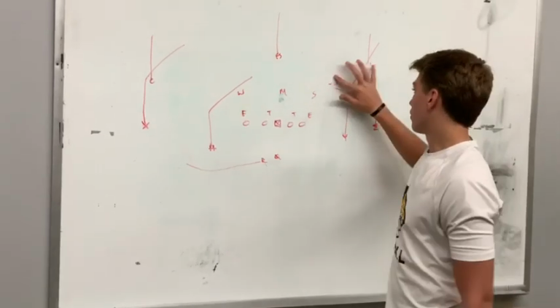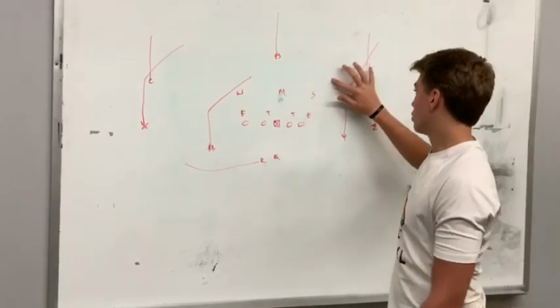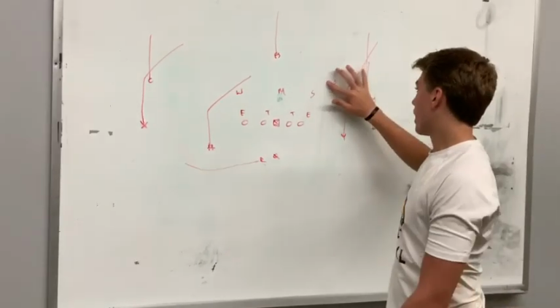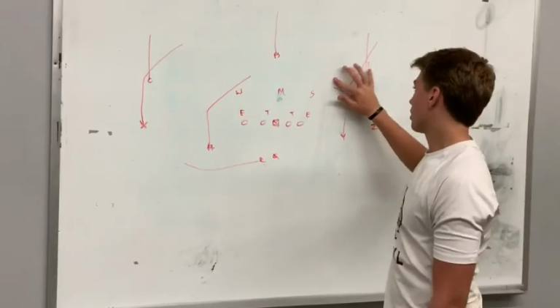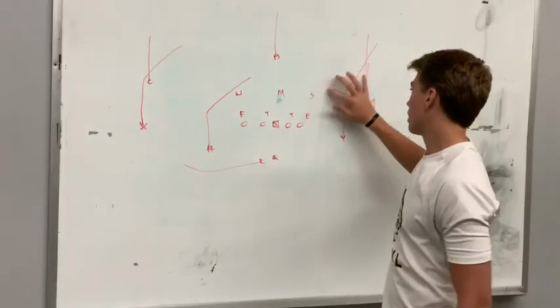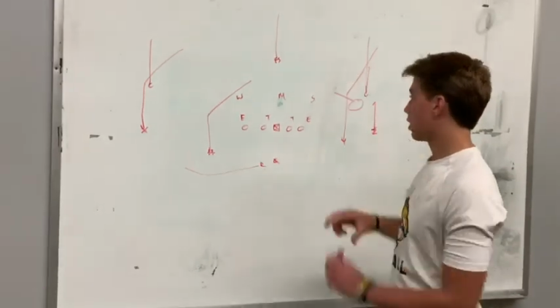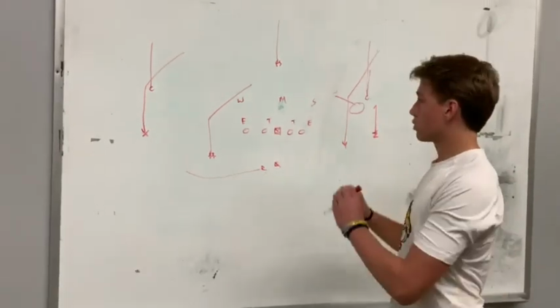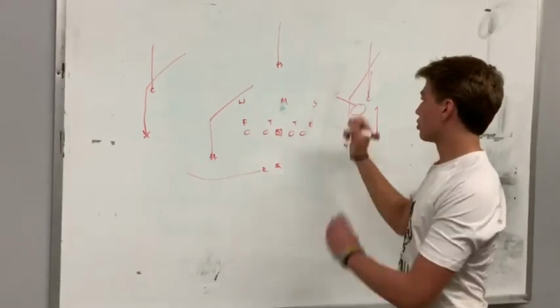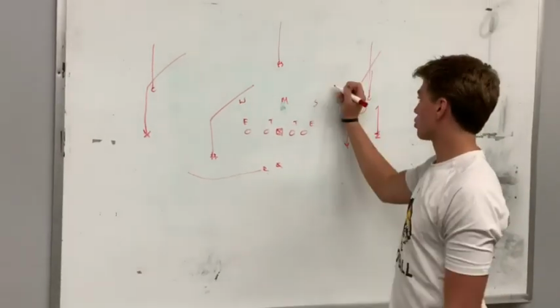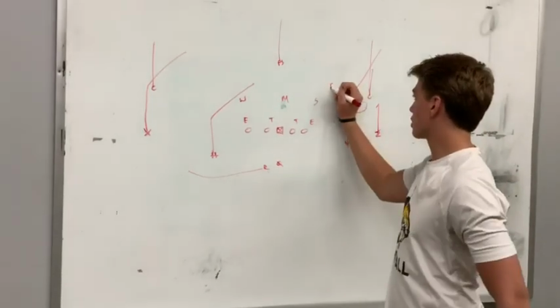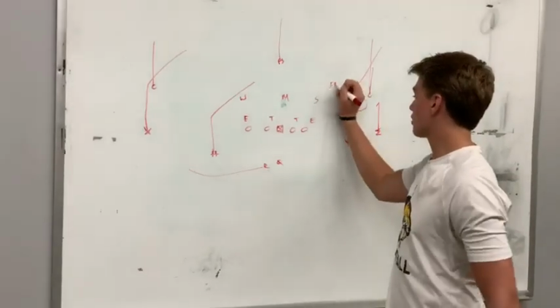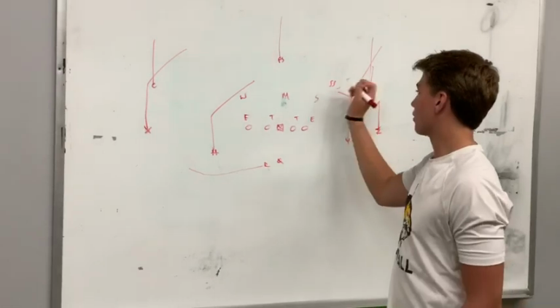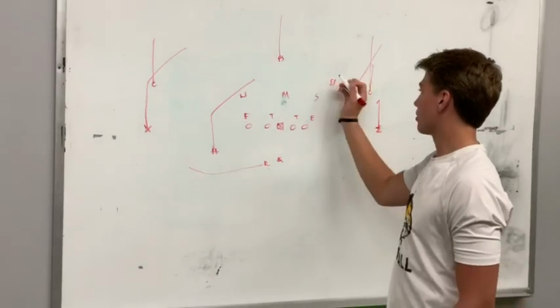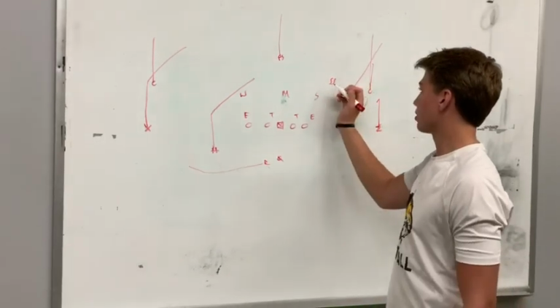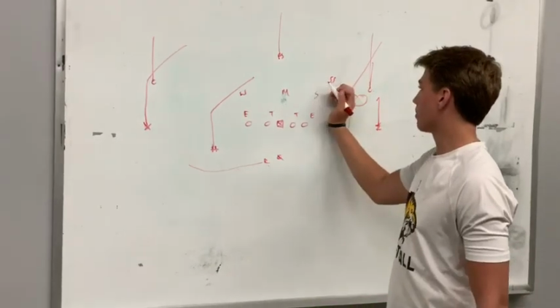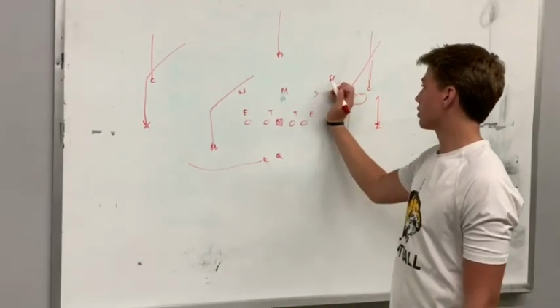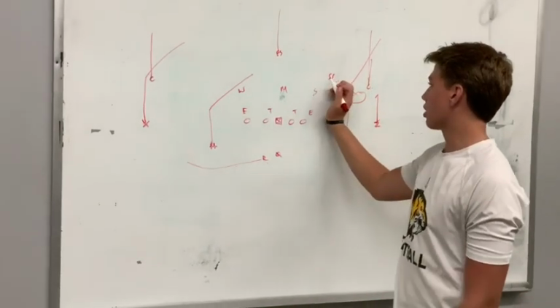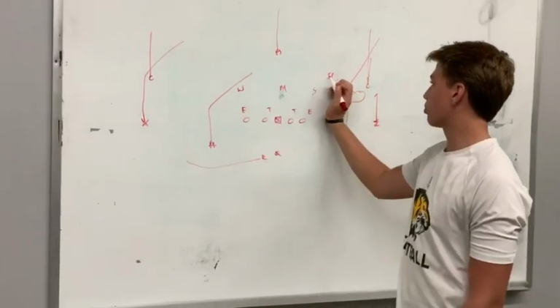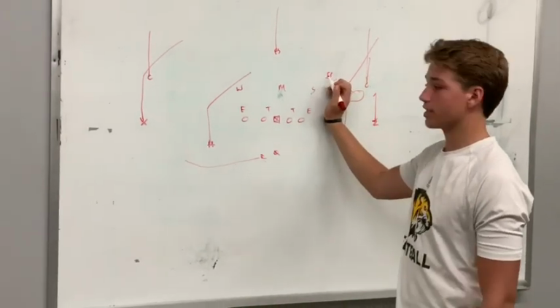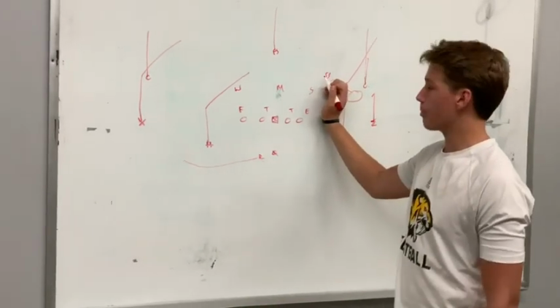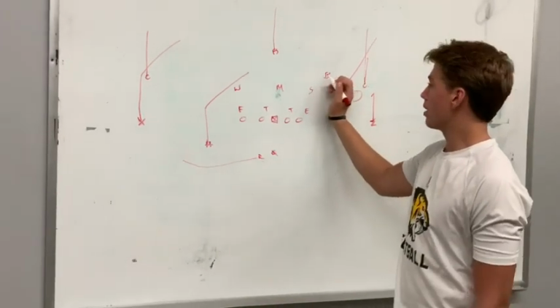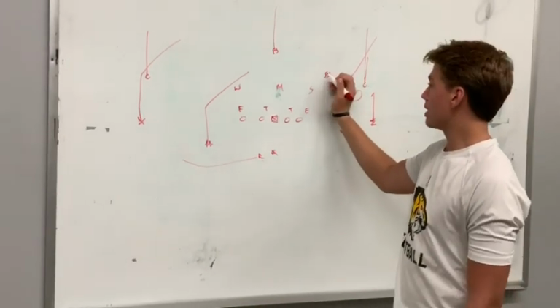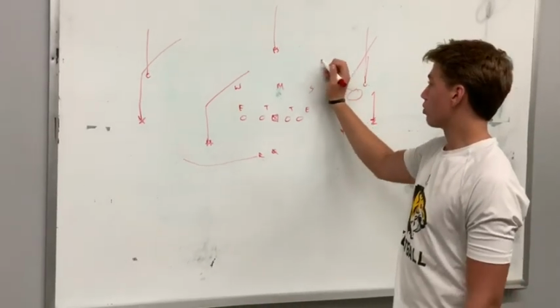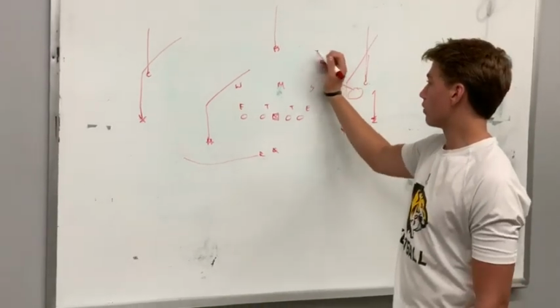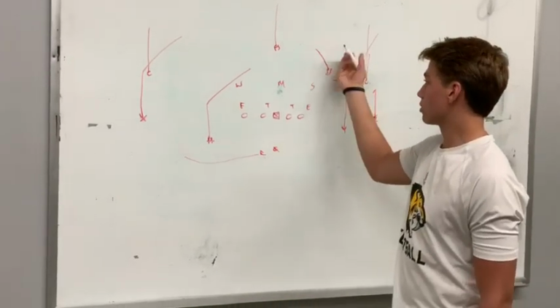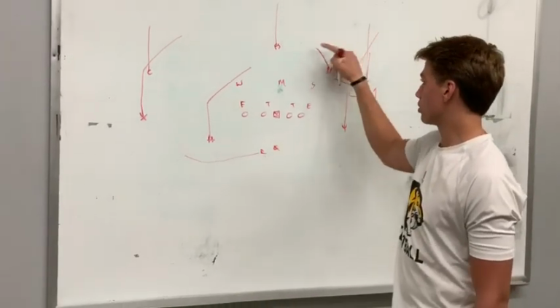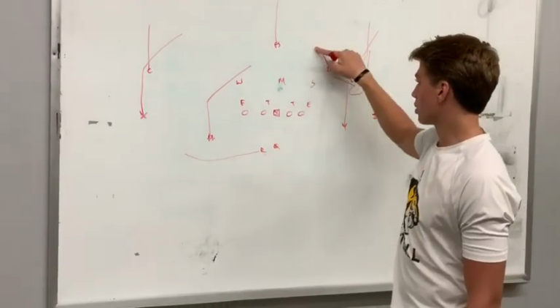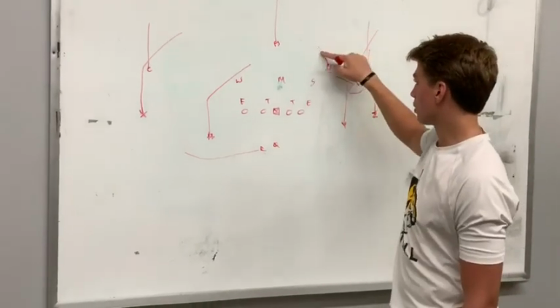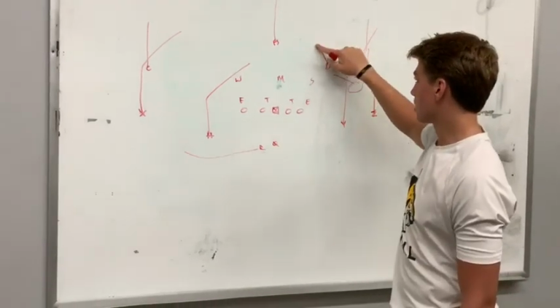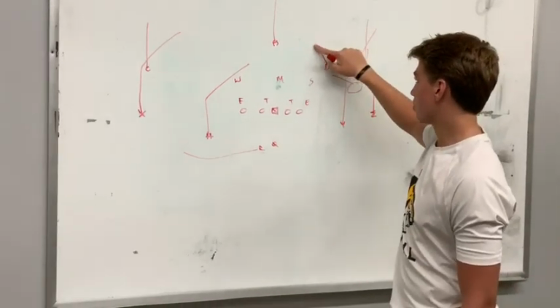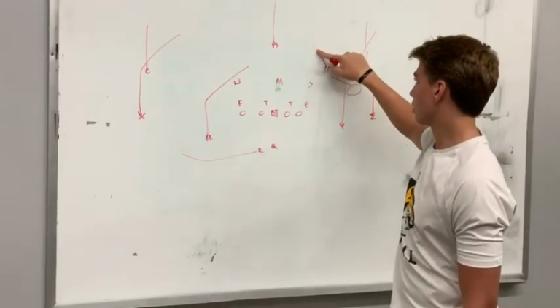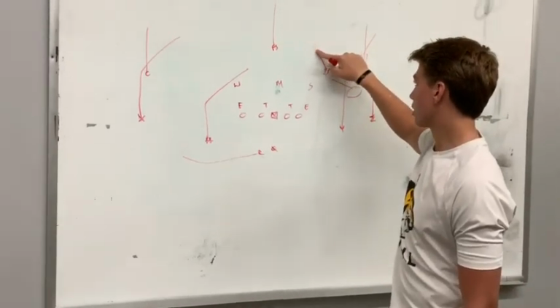If they're two-high, they can always roll. The strong safety can set up pre-snap and roll over. It's important to get your eyes up and look at the coverage.